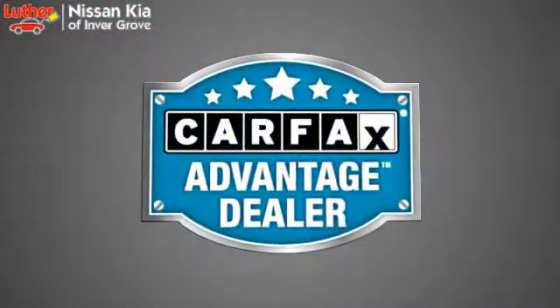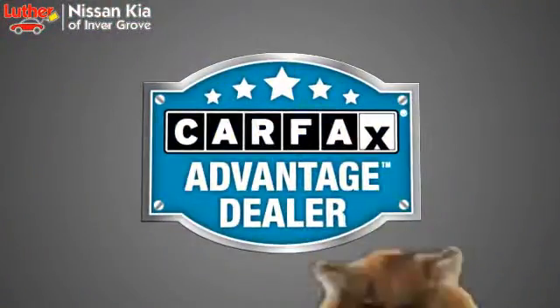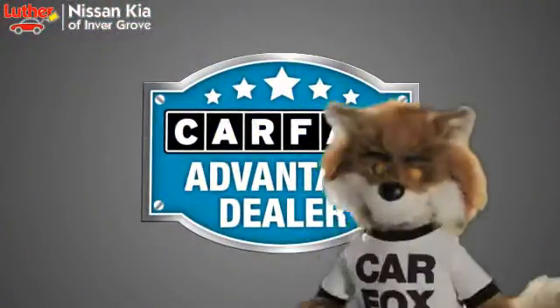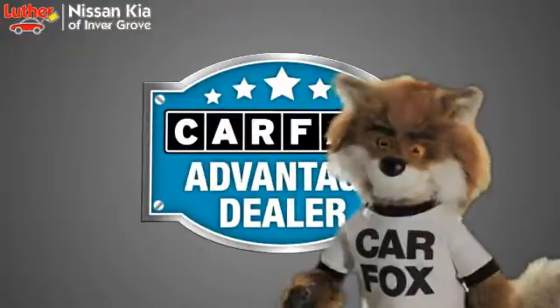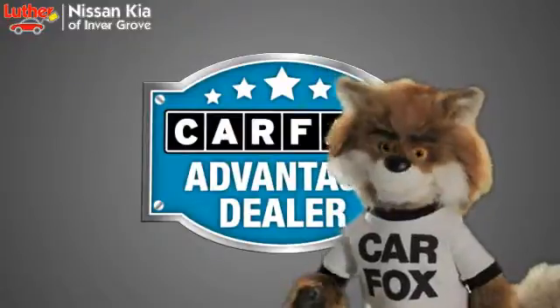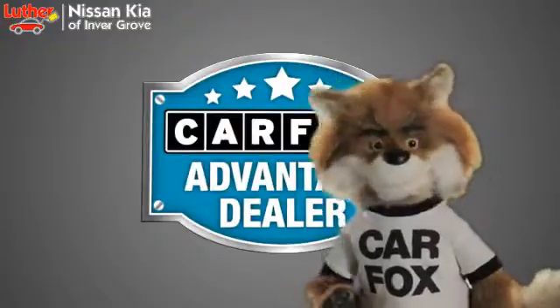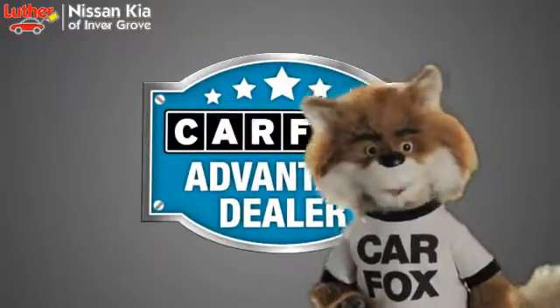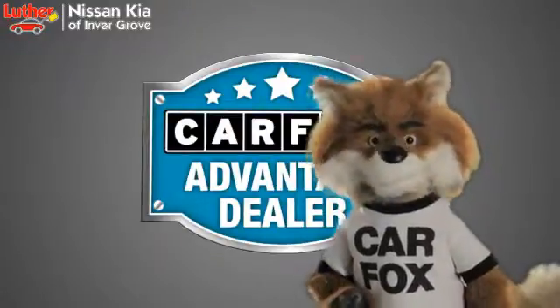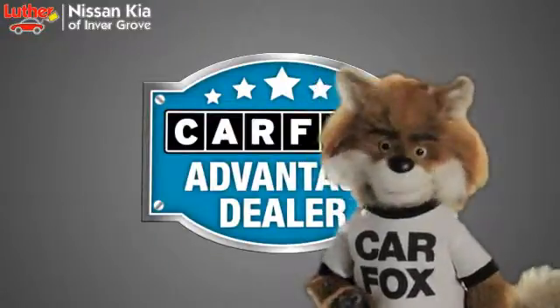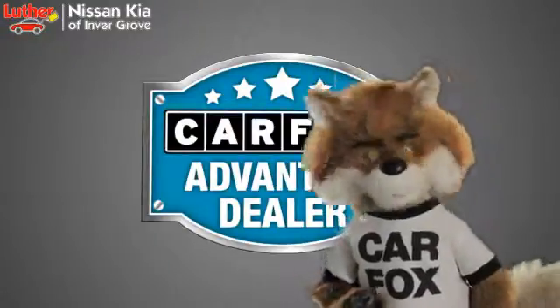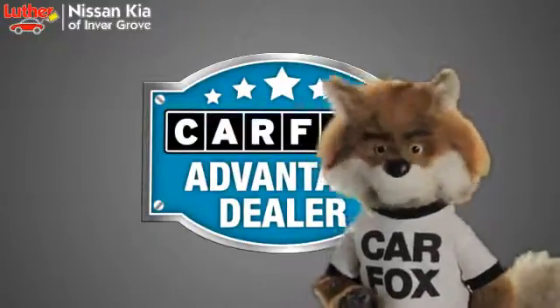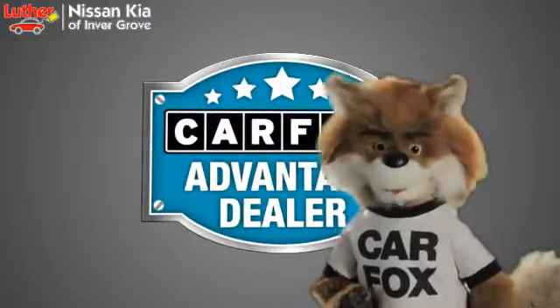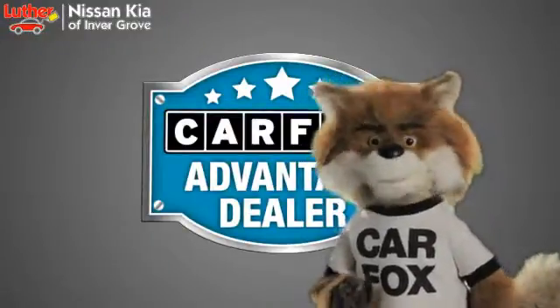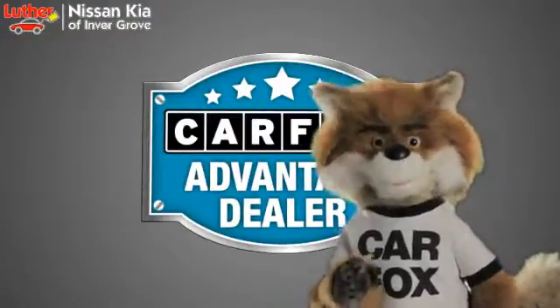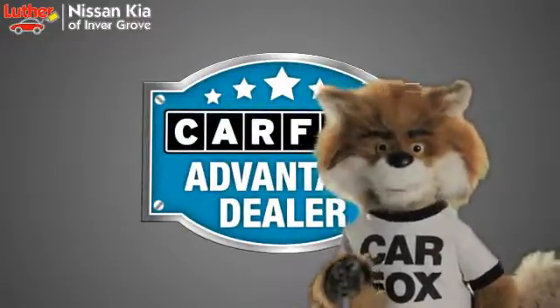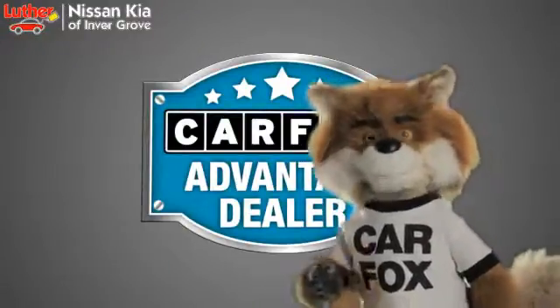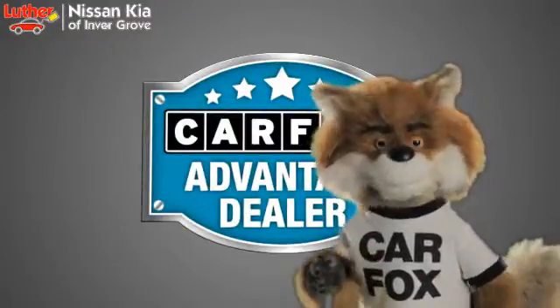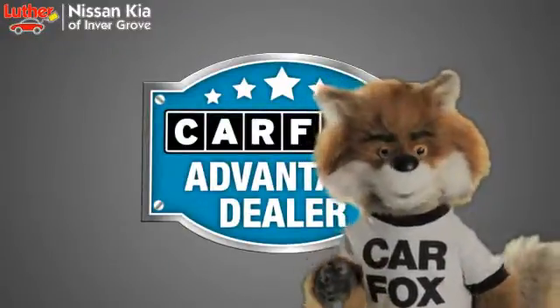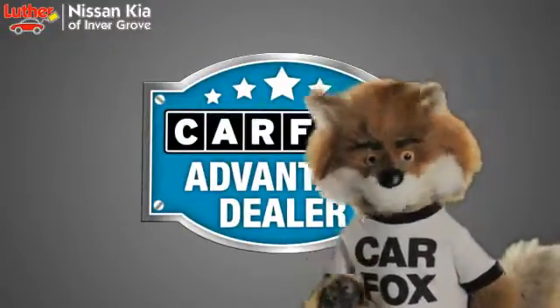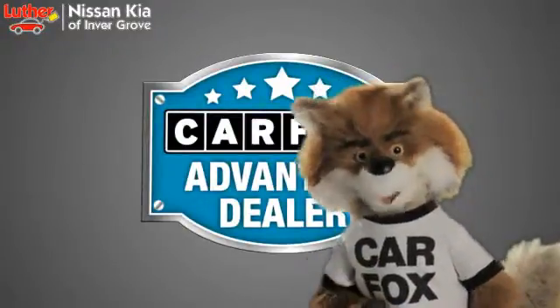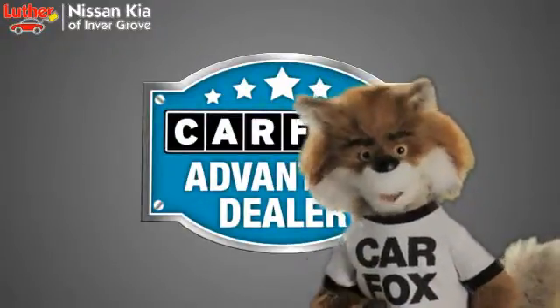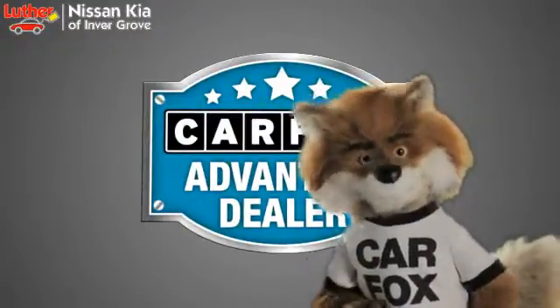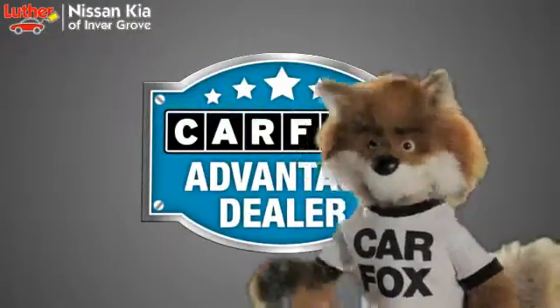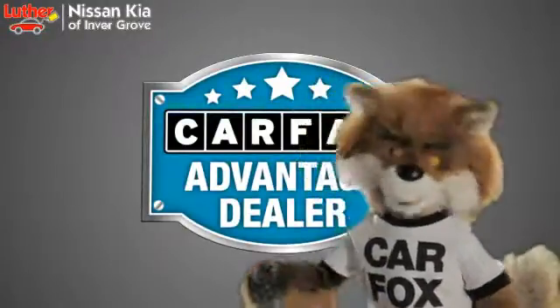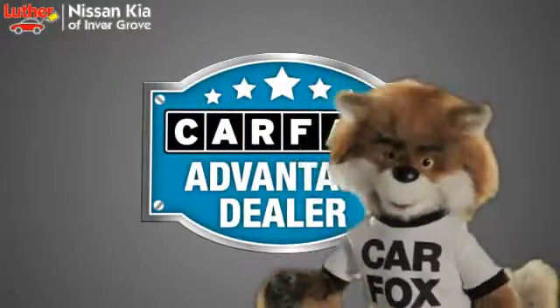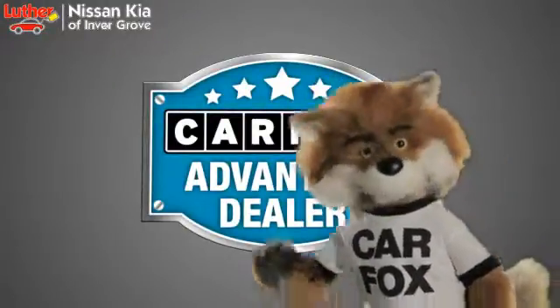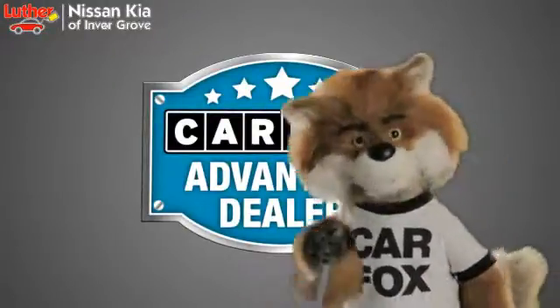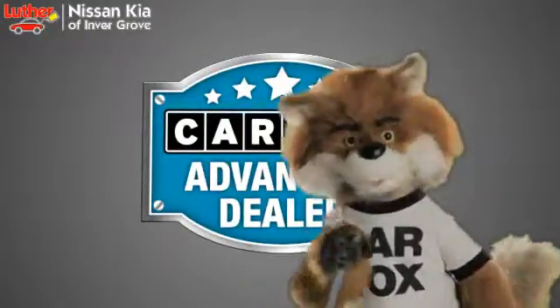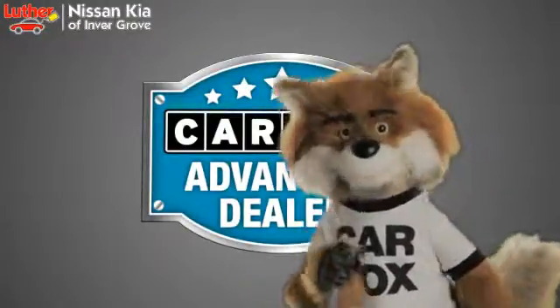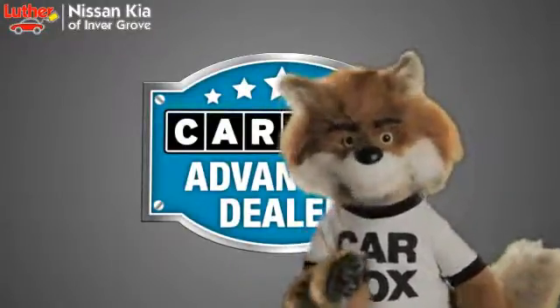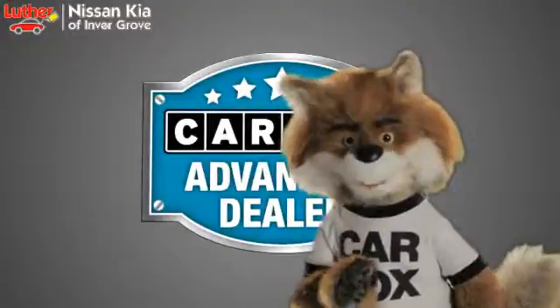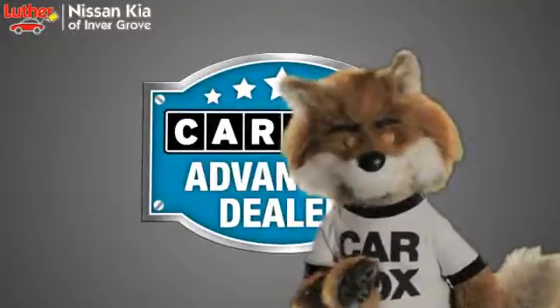Just say show me the Carfax at Luther Nissan Kia of Inner Grove, a Carfax Advantage dealer.